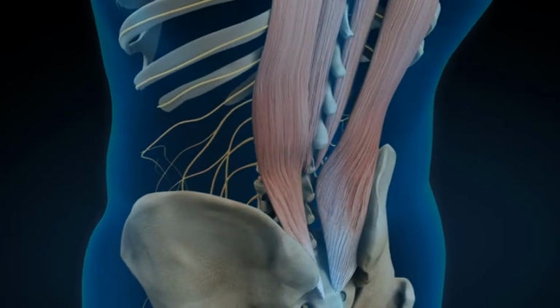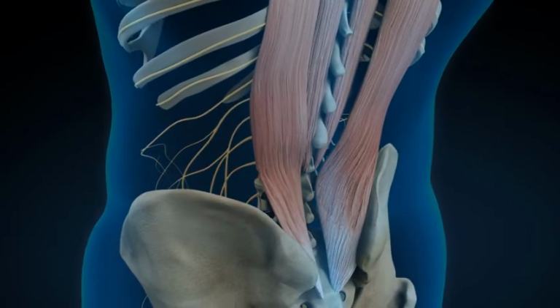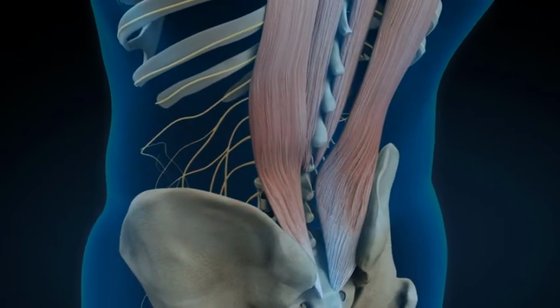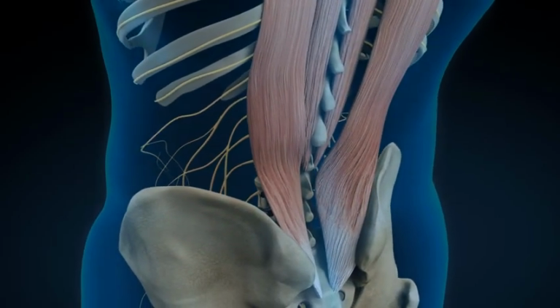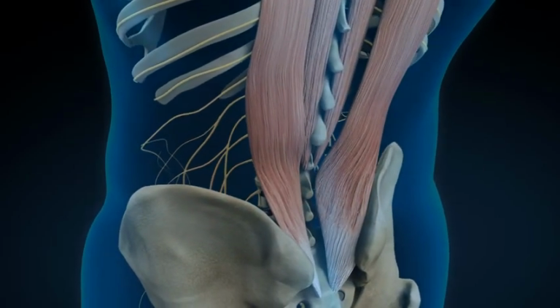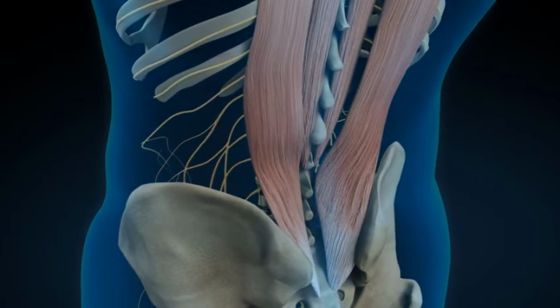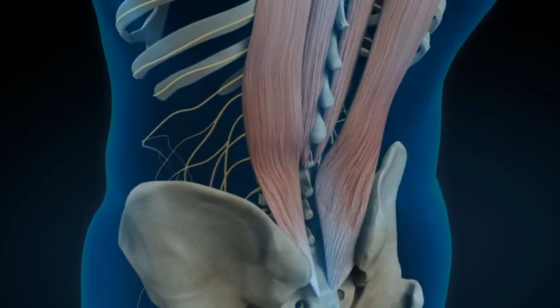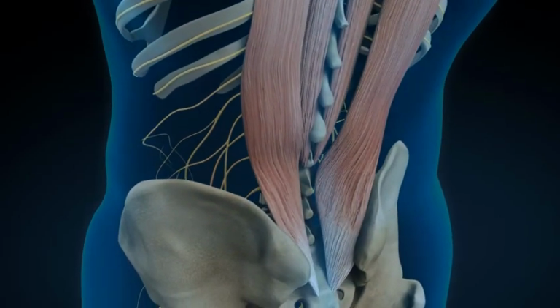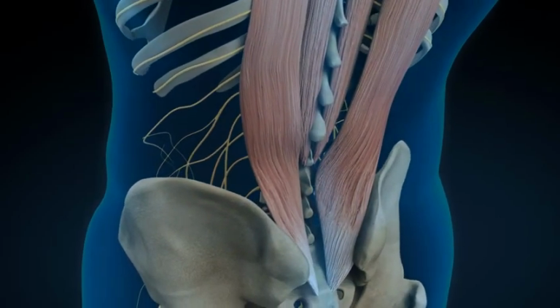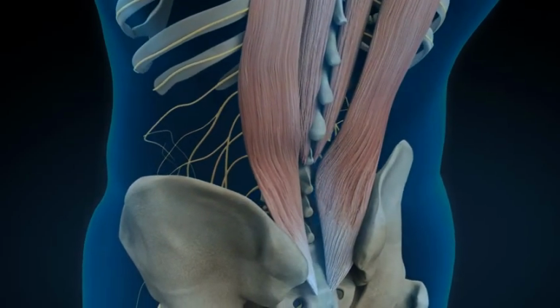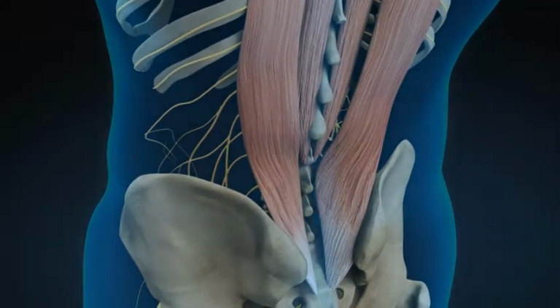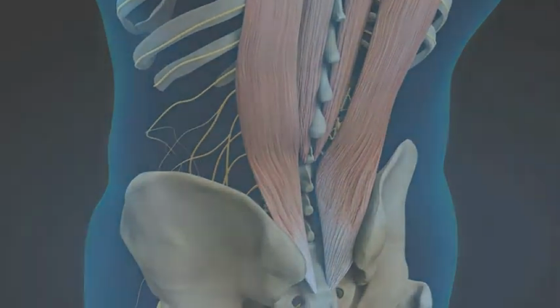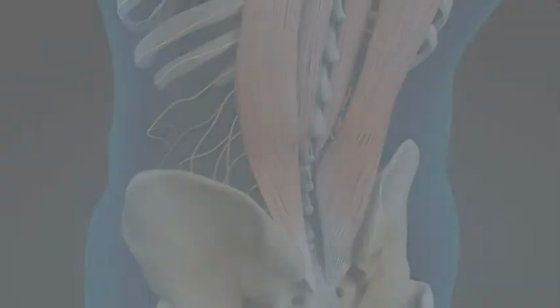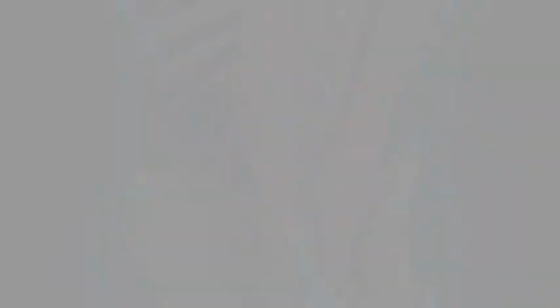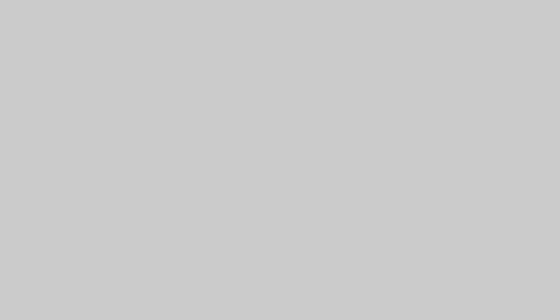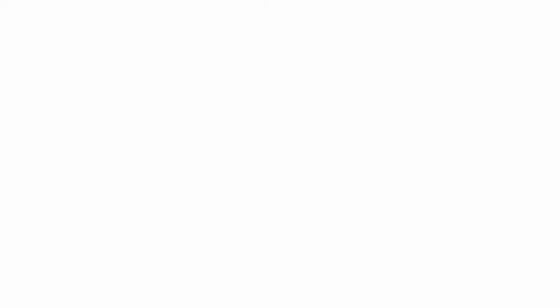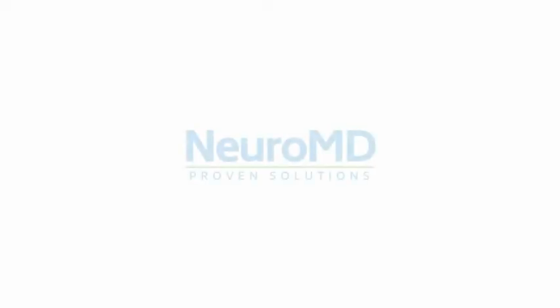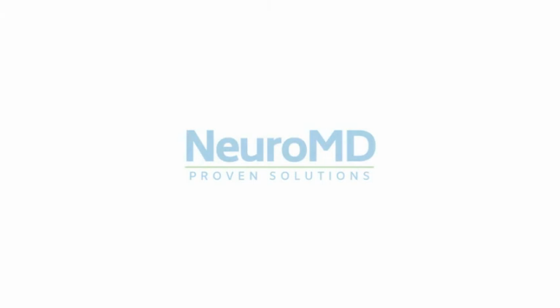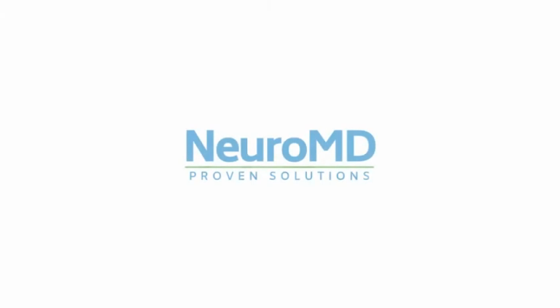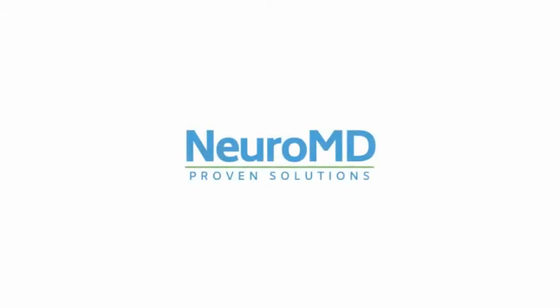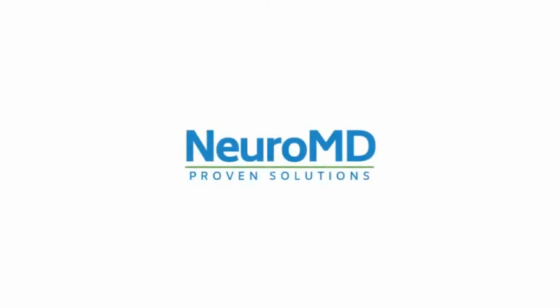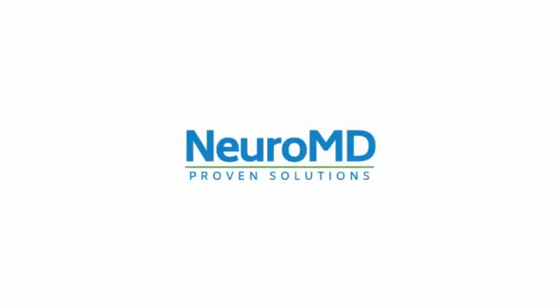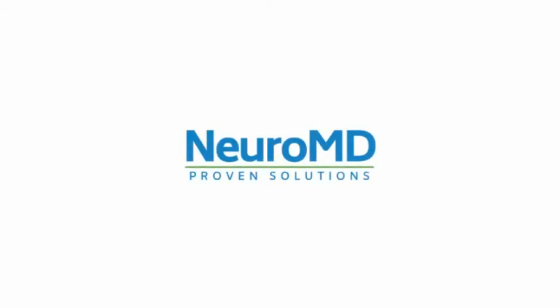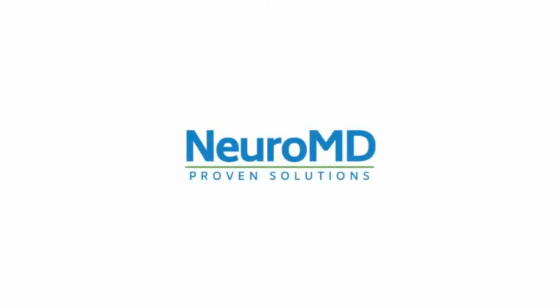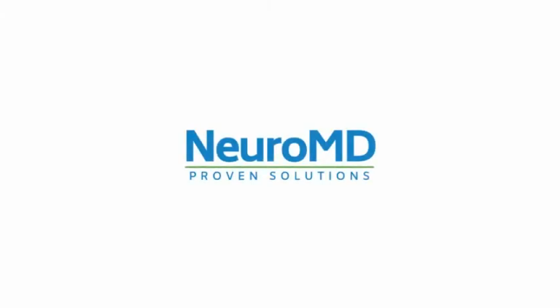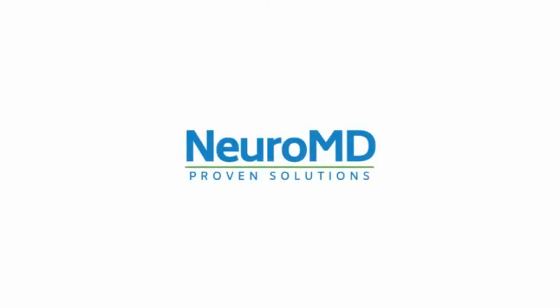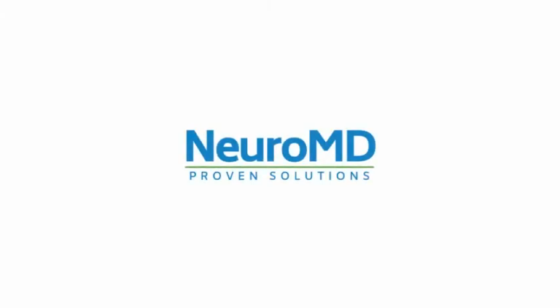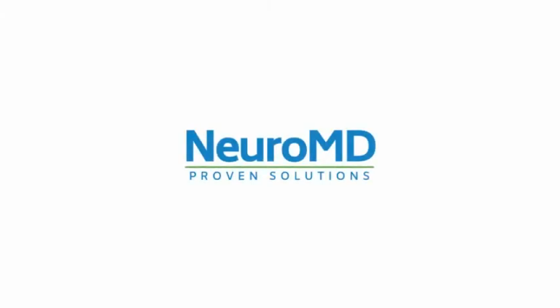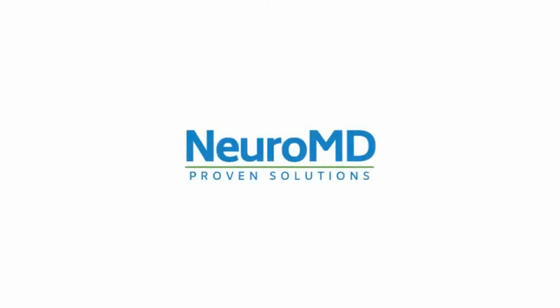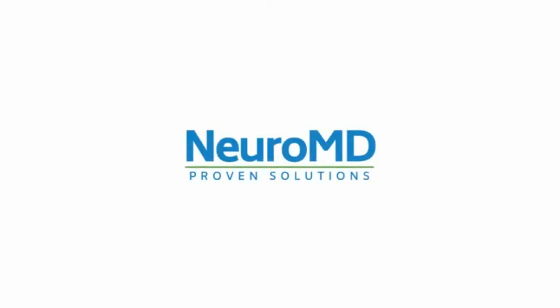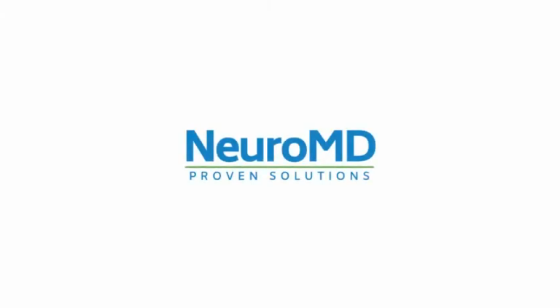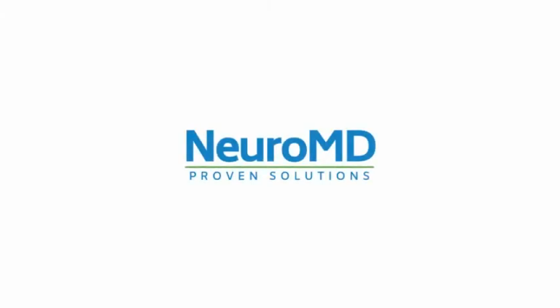Restore your back health and experience long-term pain relief with NeuroMD.